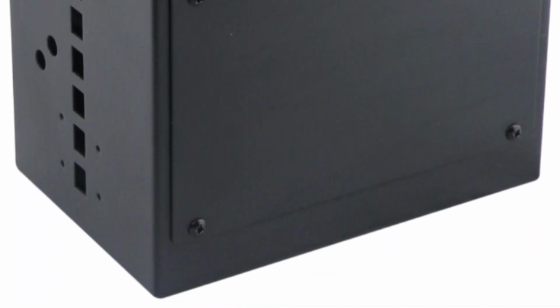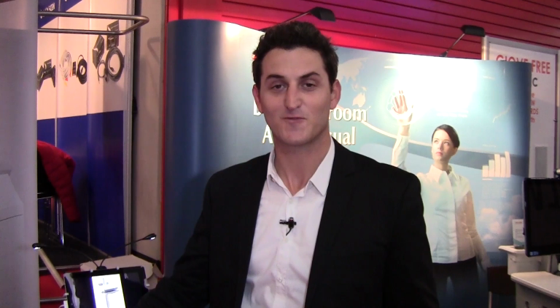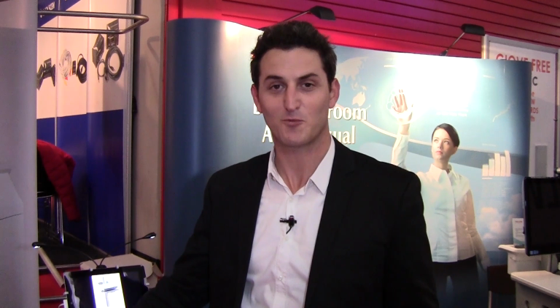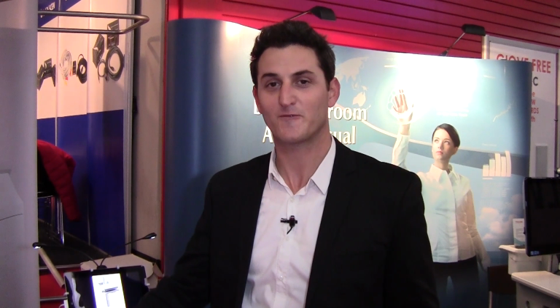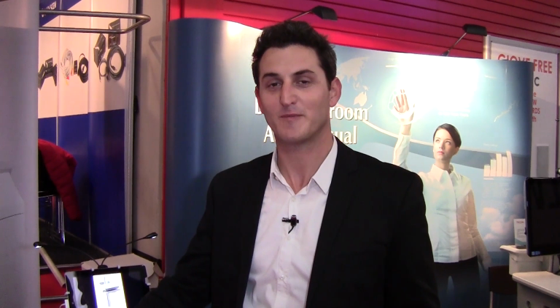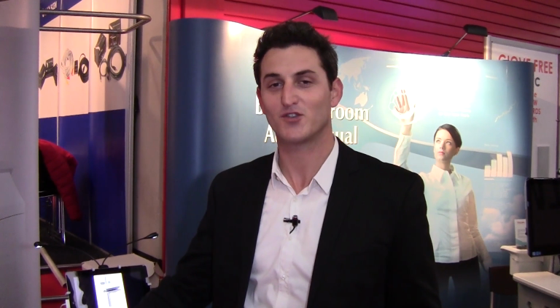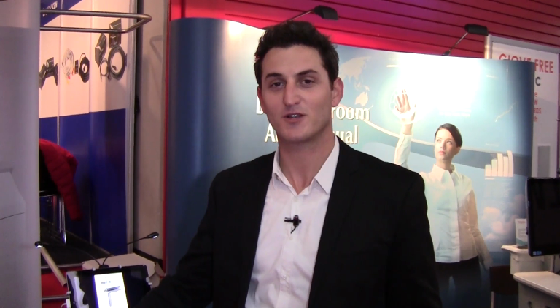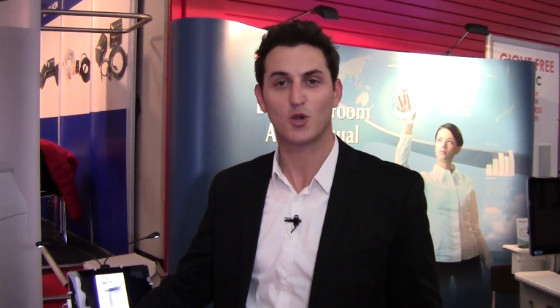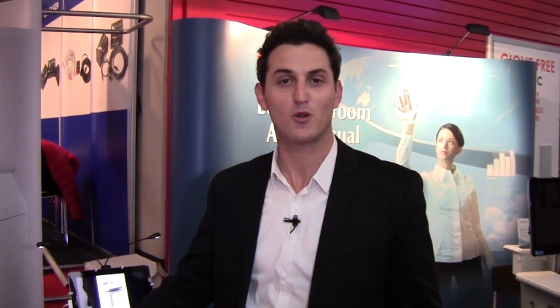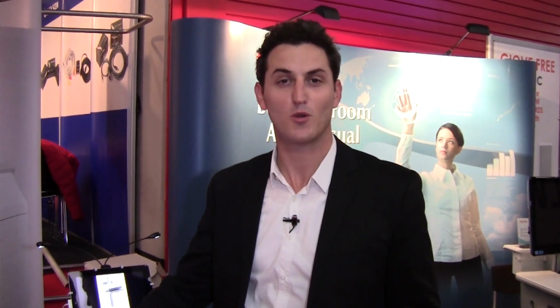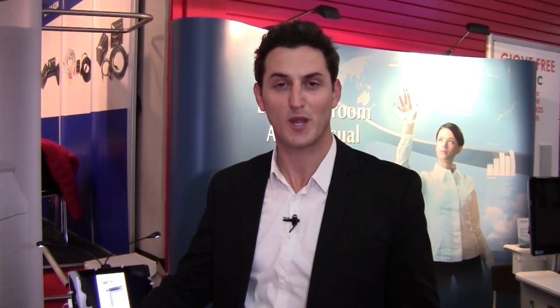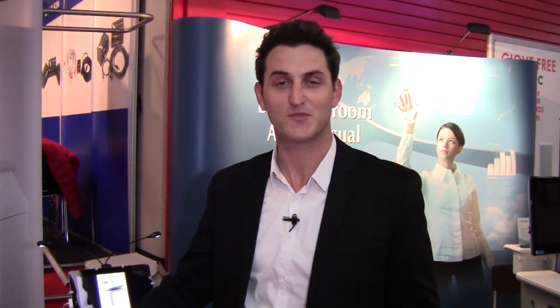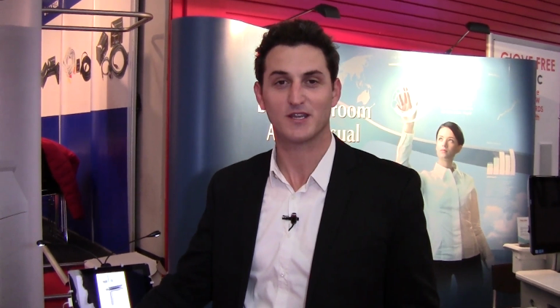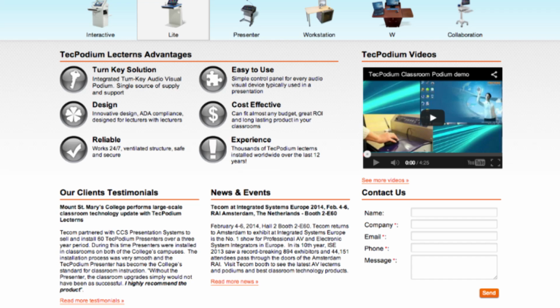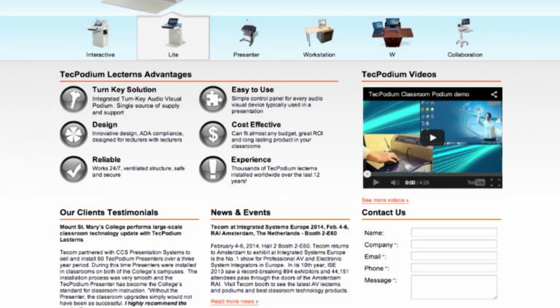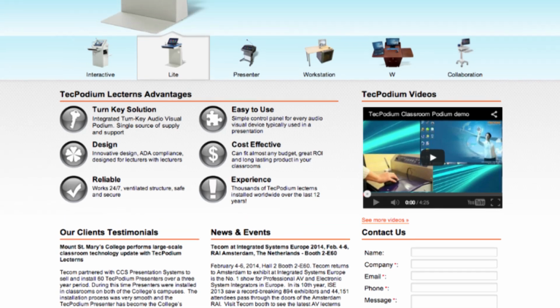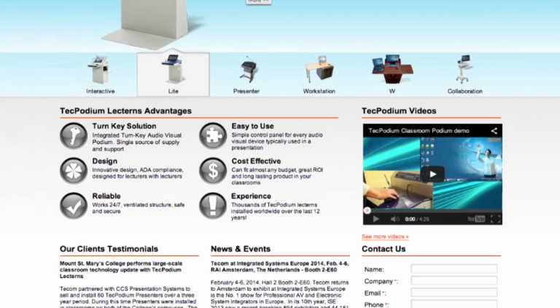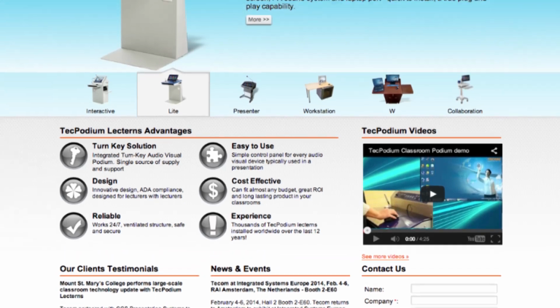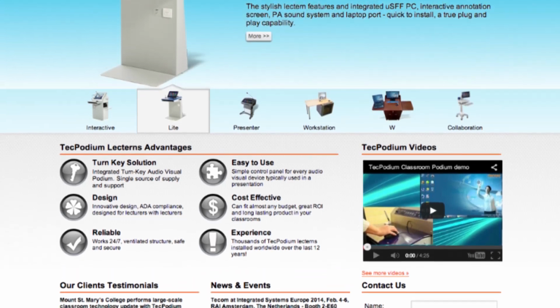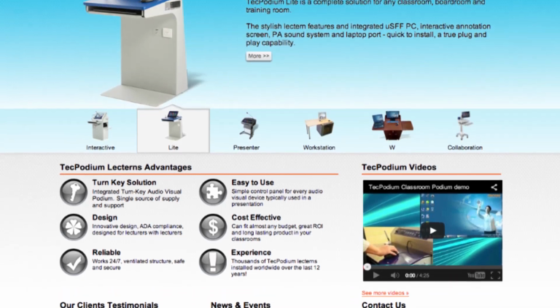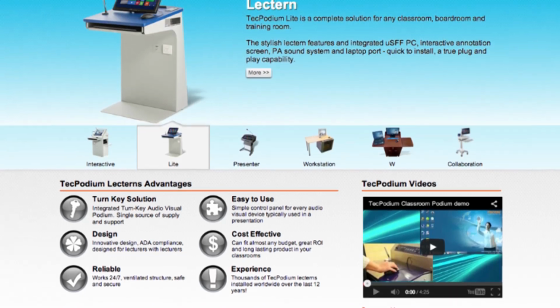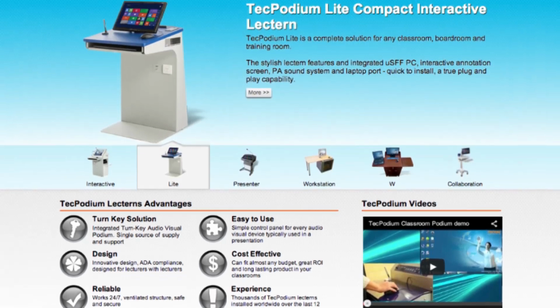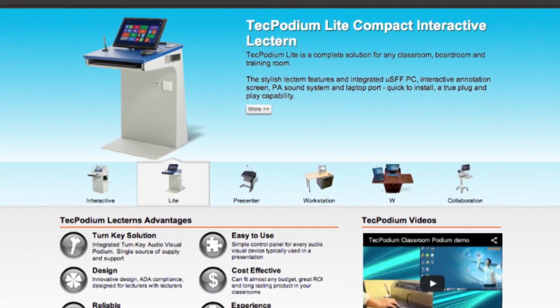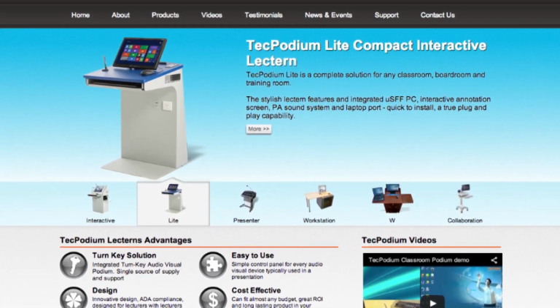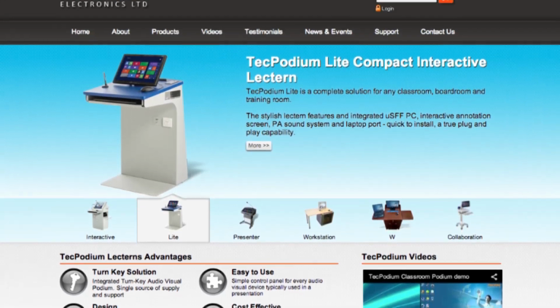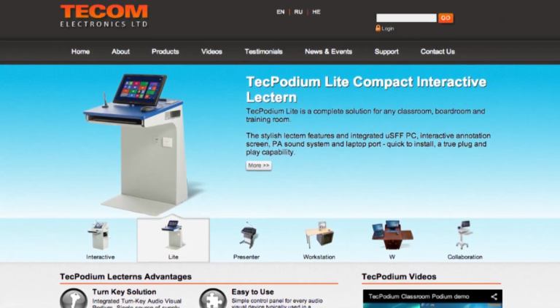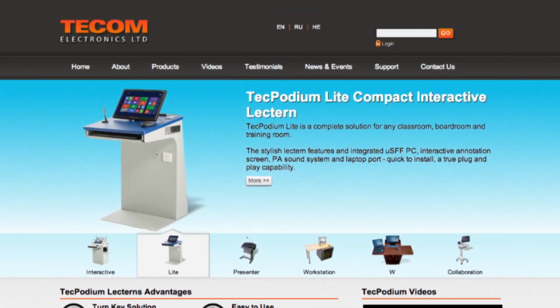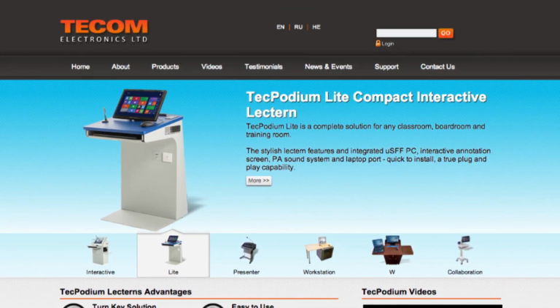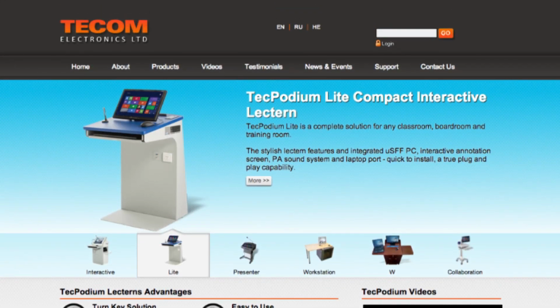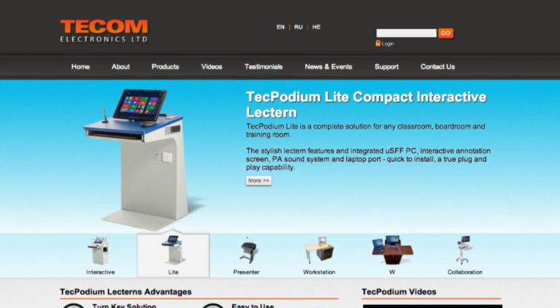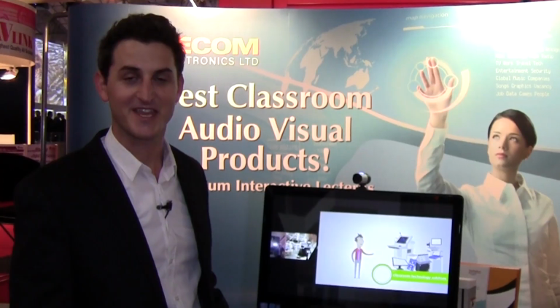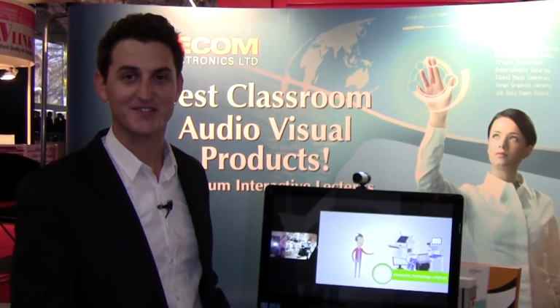For more information go to our website www.techpodium.com. Thanks!